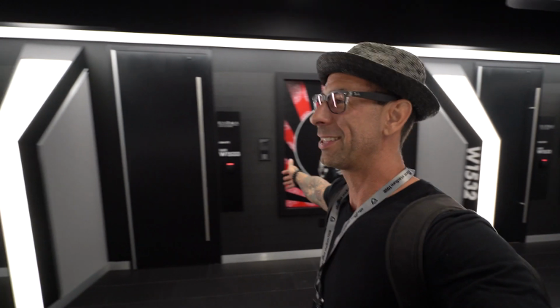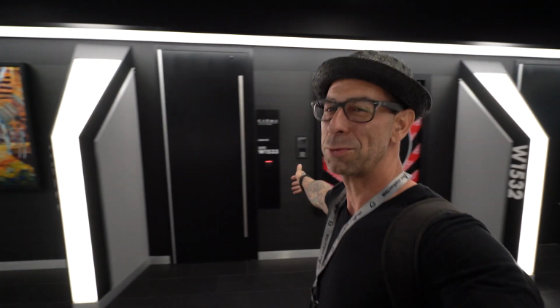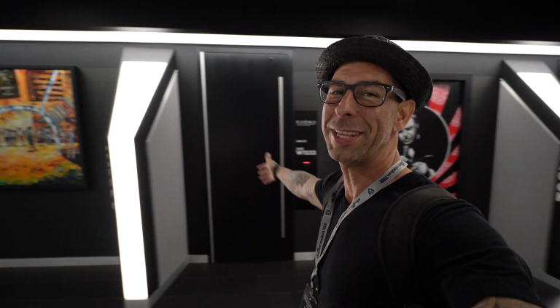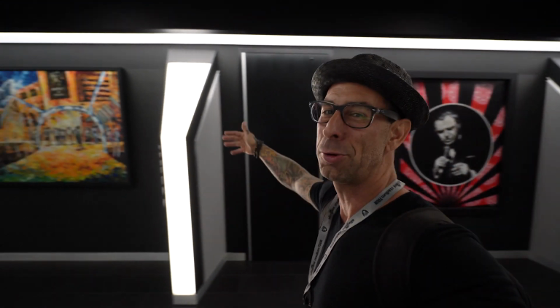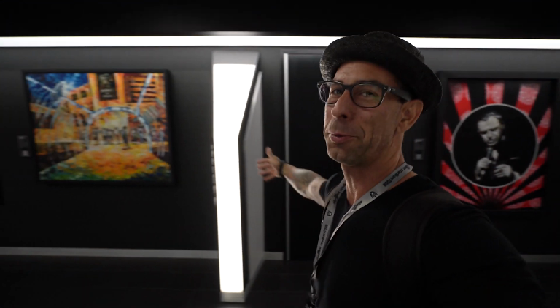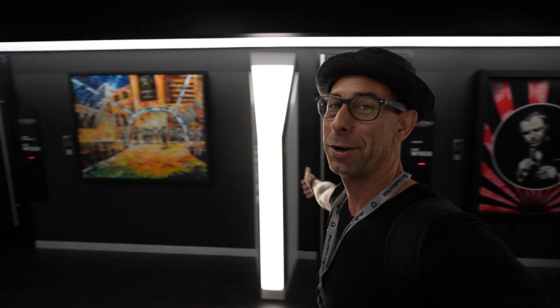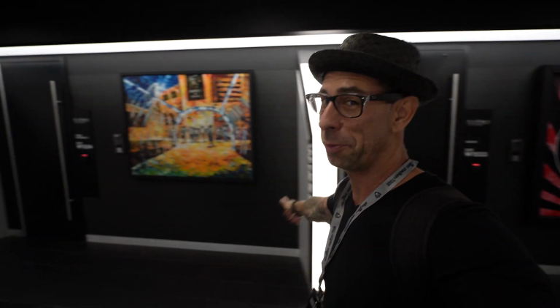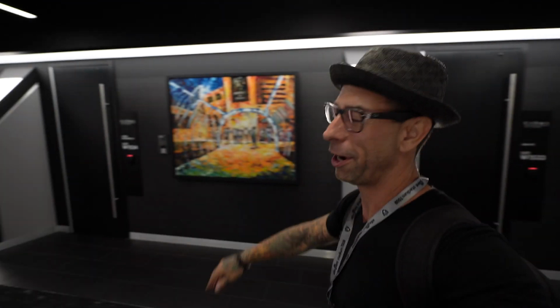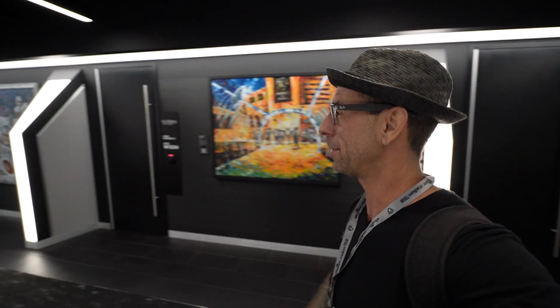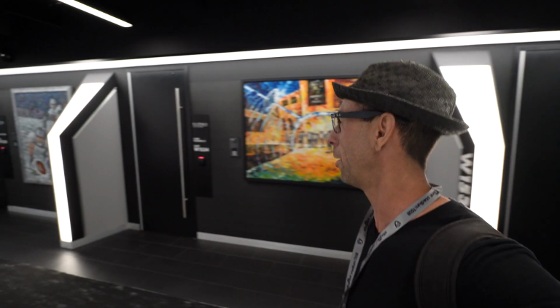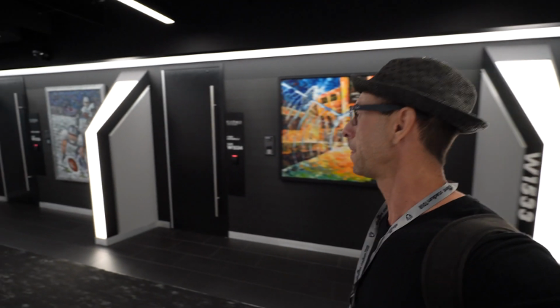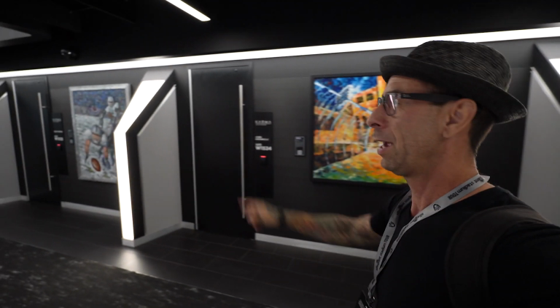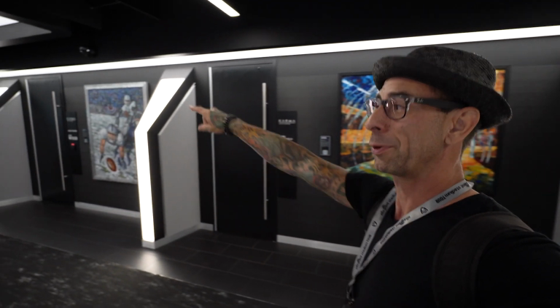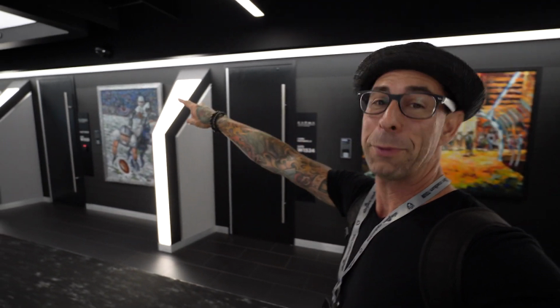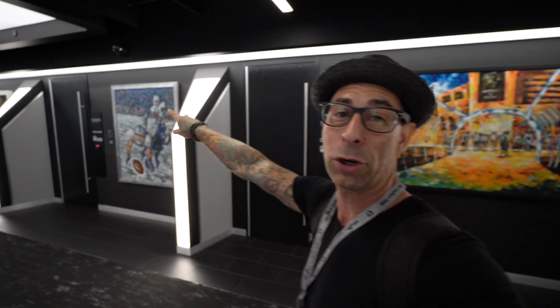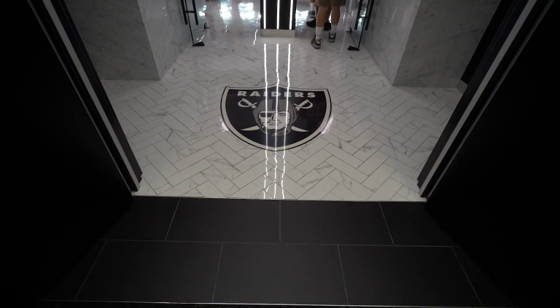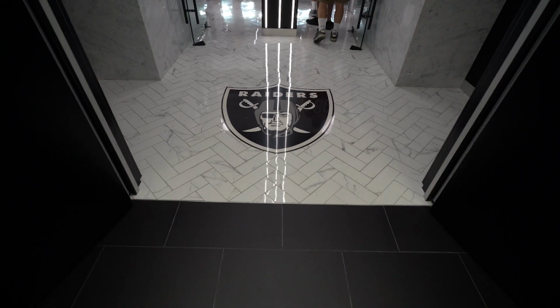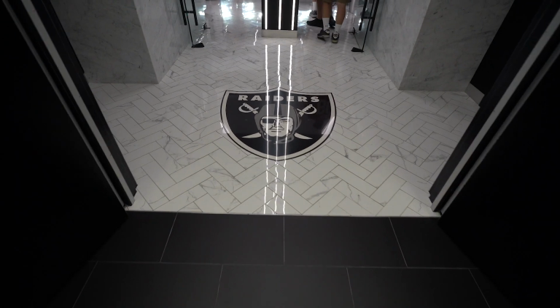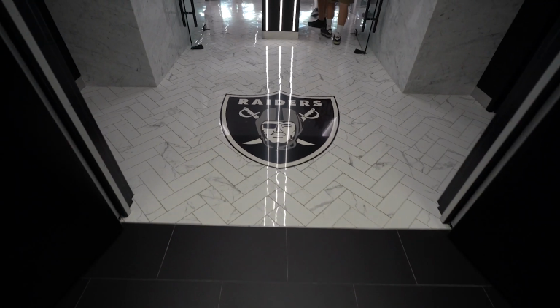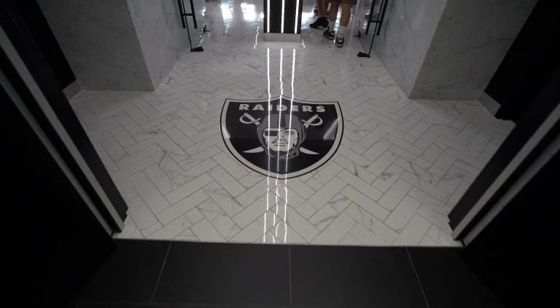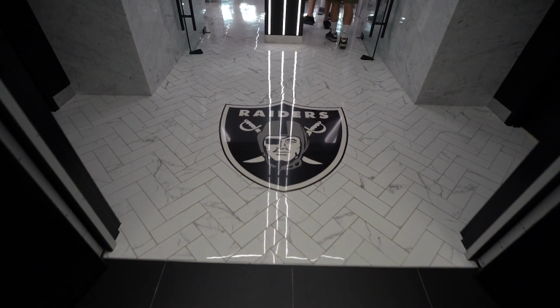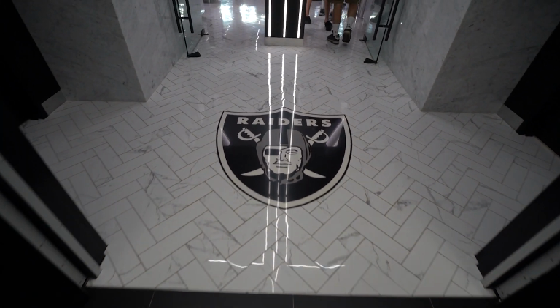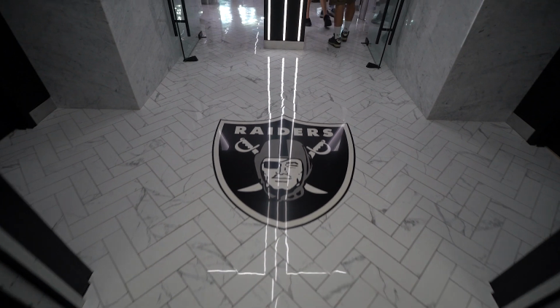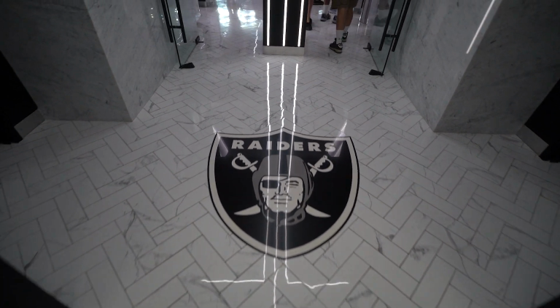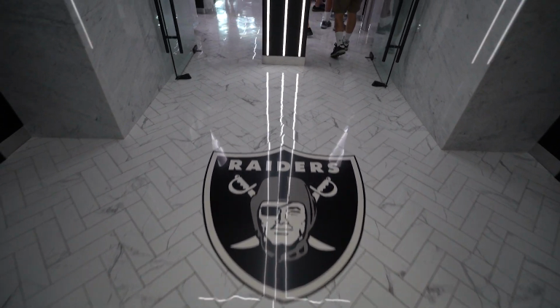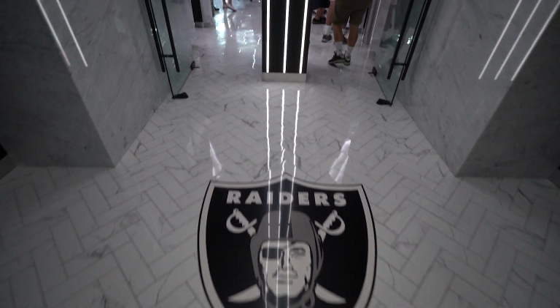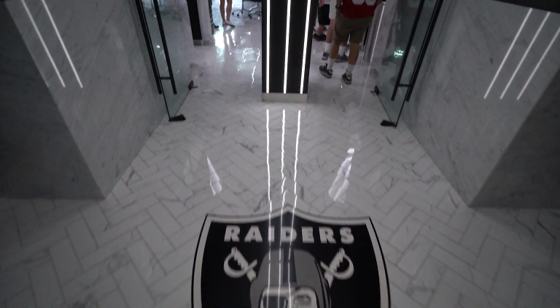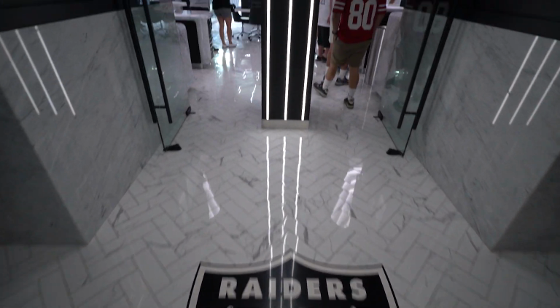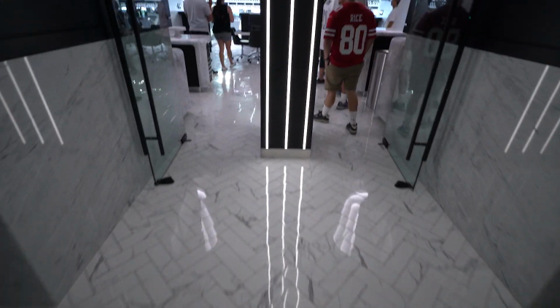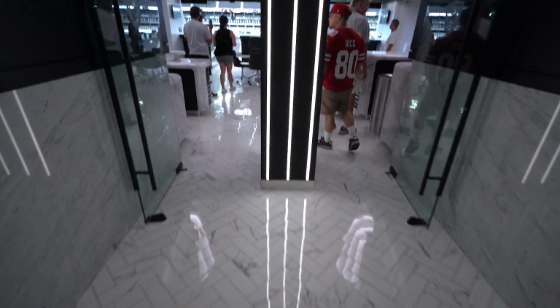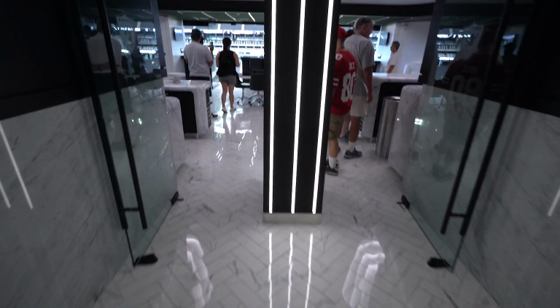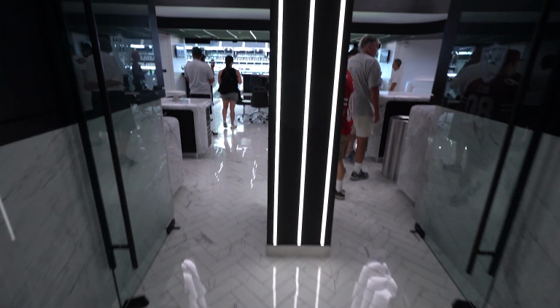This is where the super duper VIPs go, and we're getting ready to go into the owner's suite. Let's see what the owner gets to see when a game goes off here.